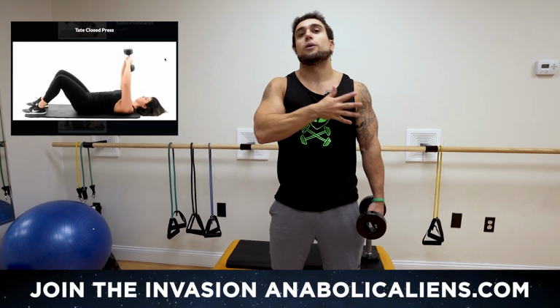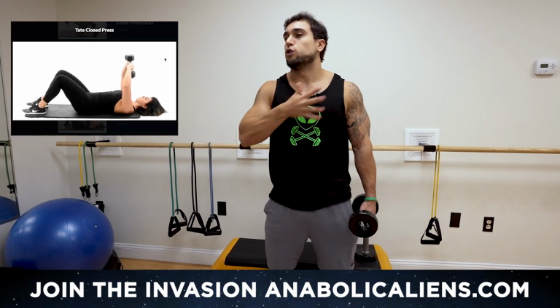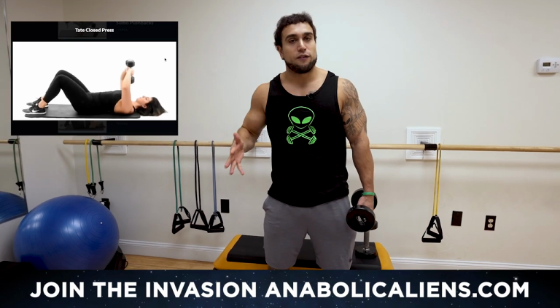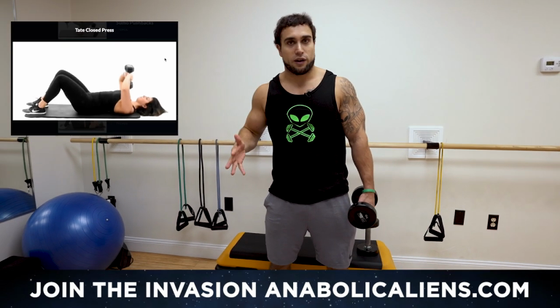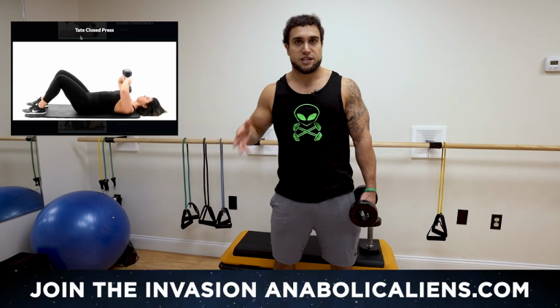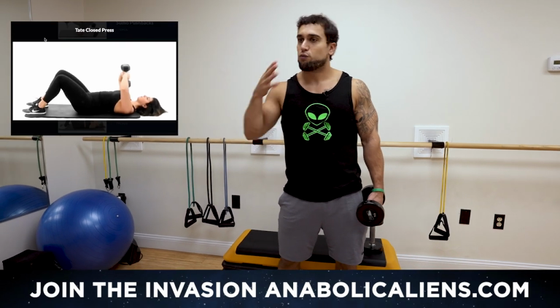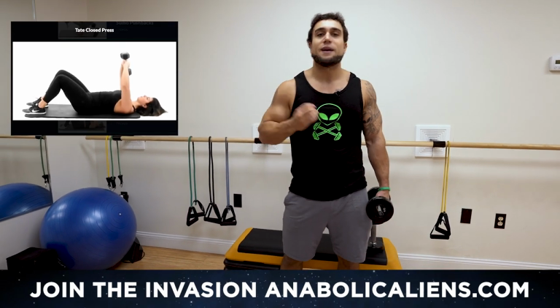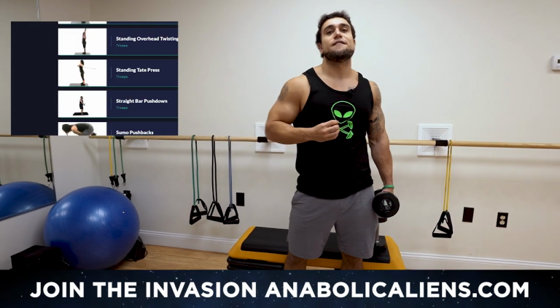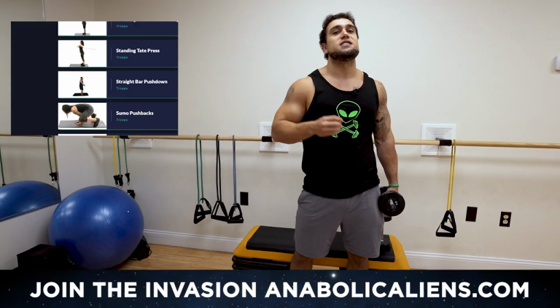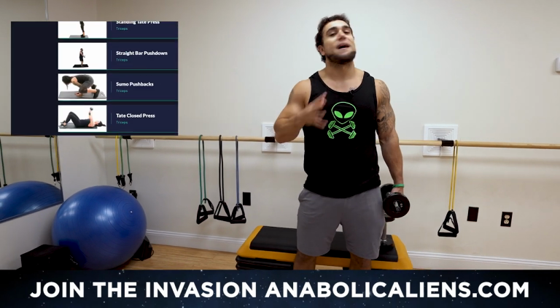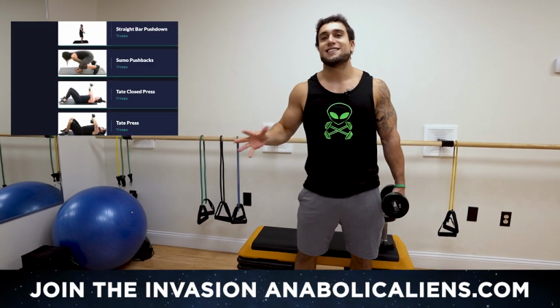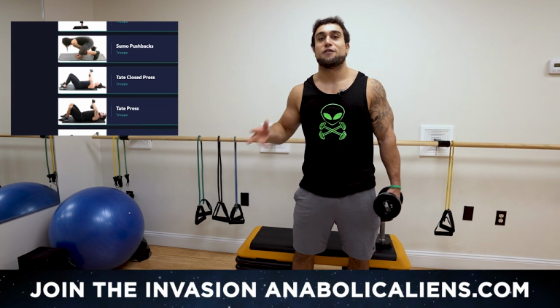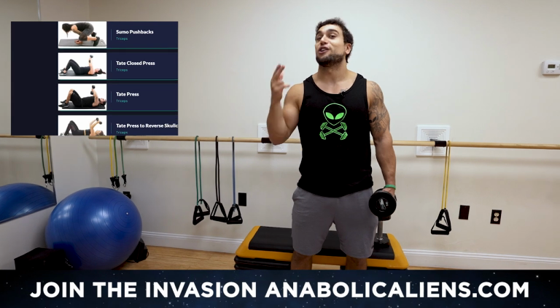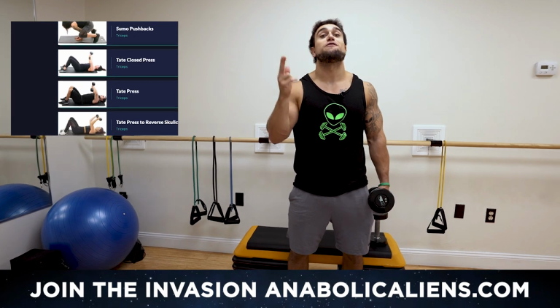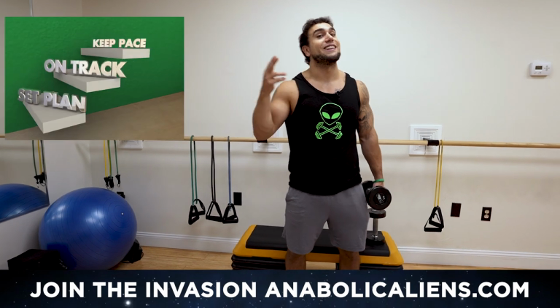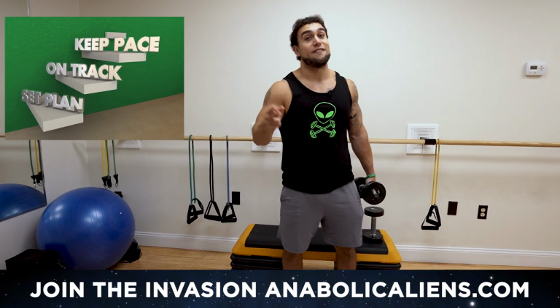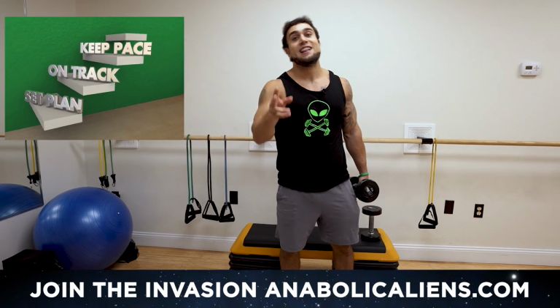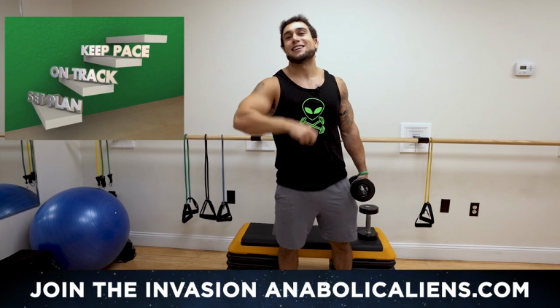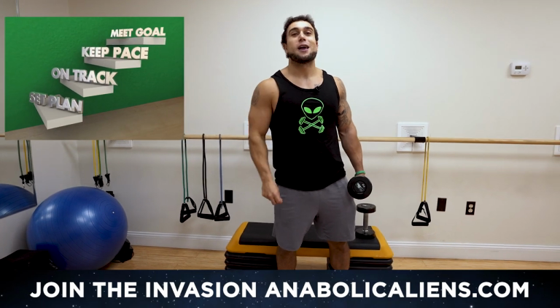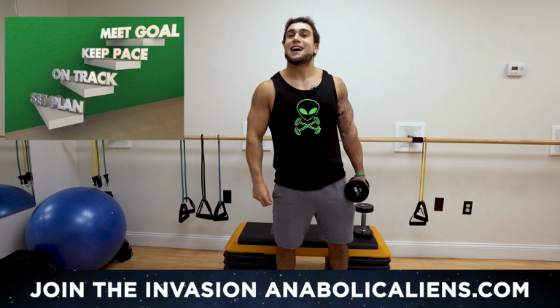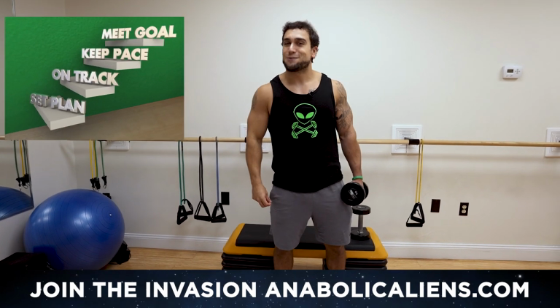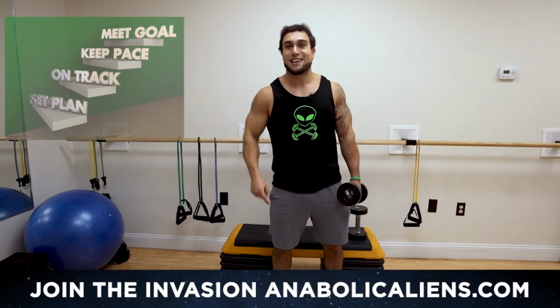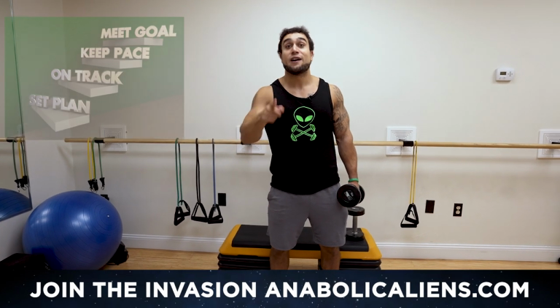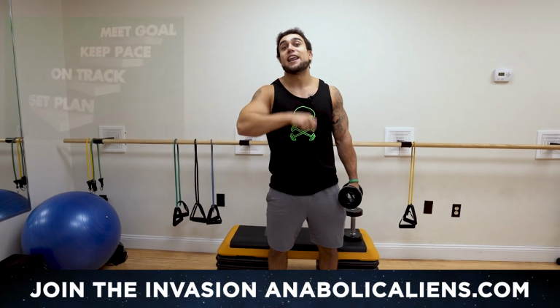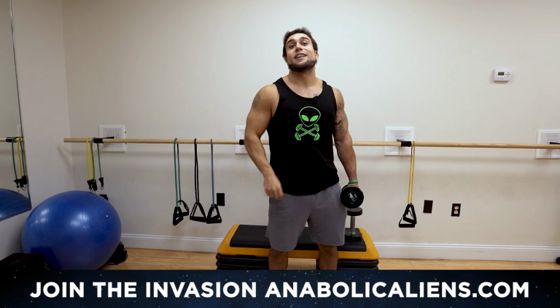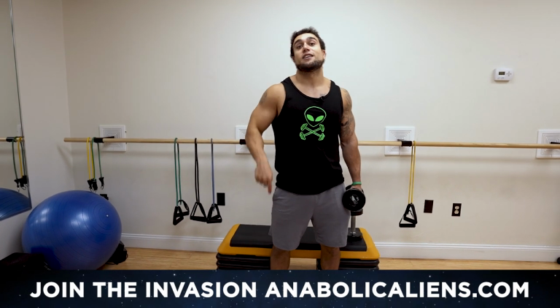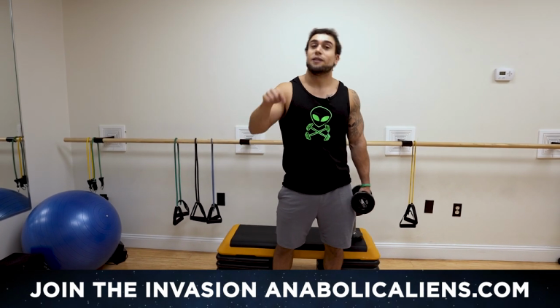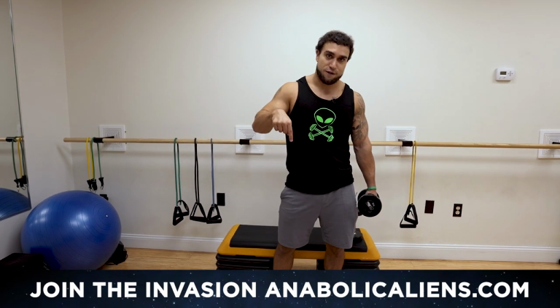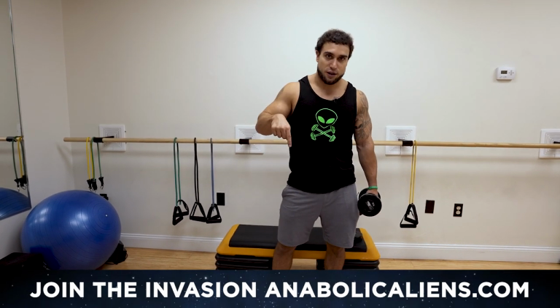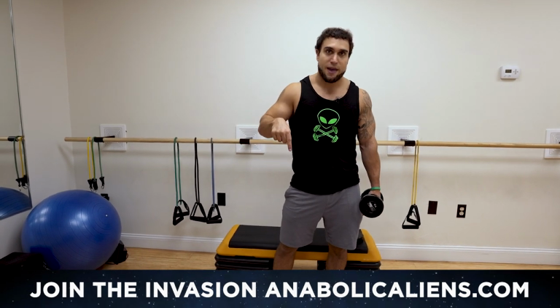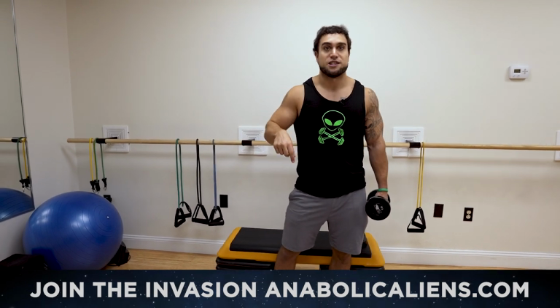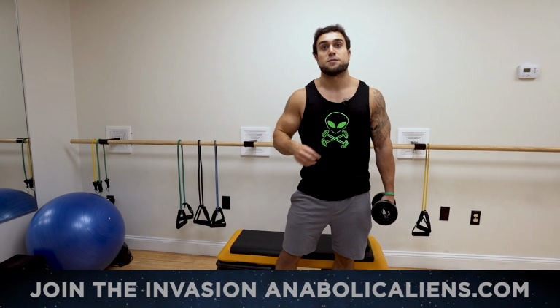We're doing a lot of work this year to really make that invasion the best thing ever and you're going to freaking love it. Let's get the gains out of this world together. annibalkinds.com — link in the first big comment and the description.